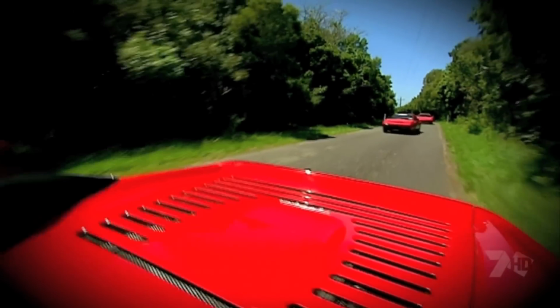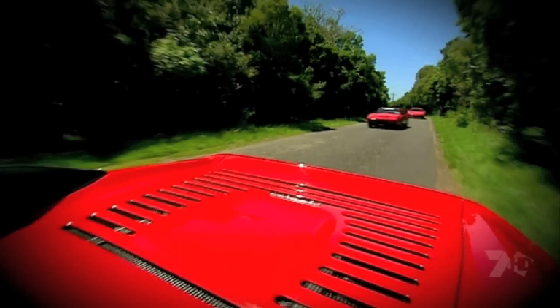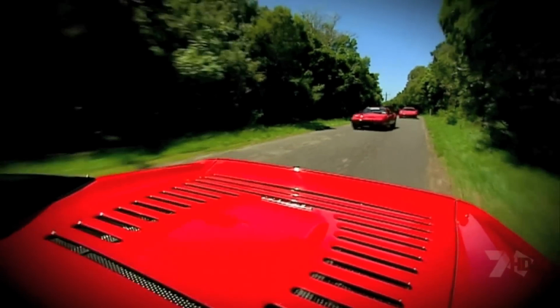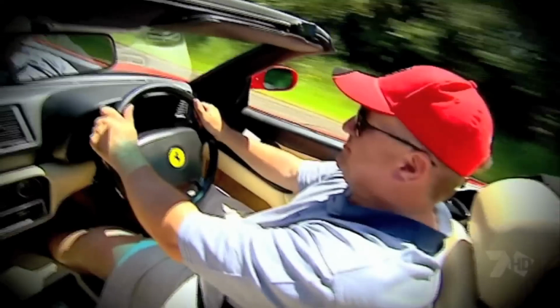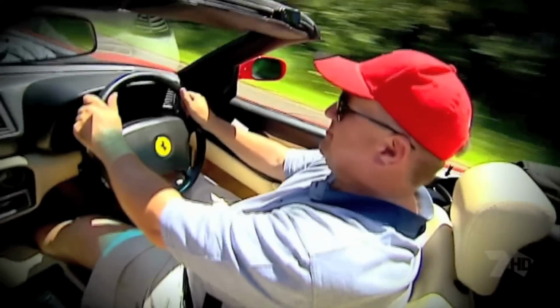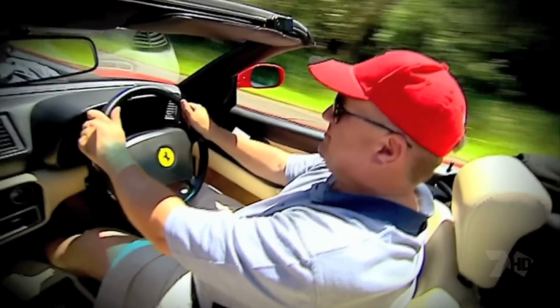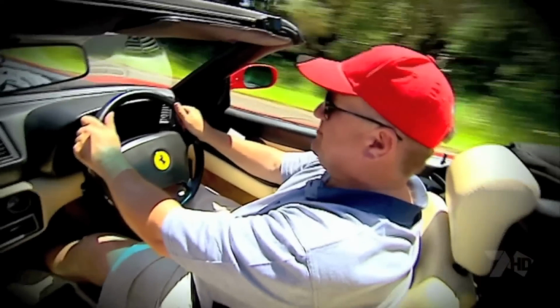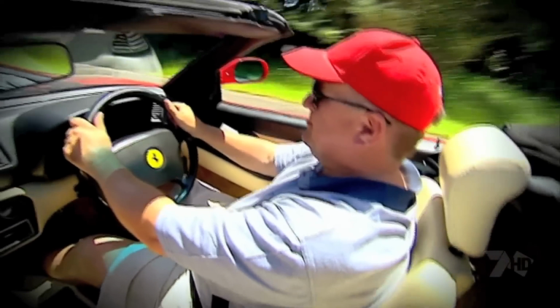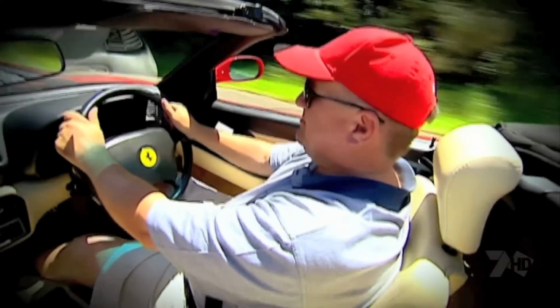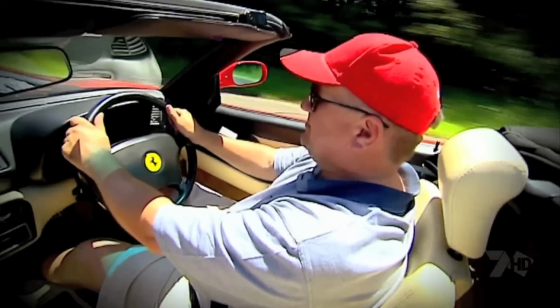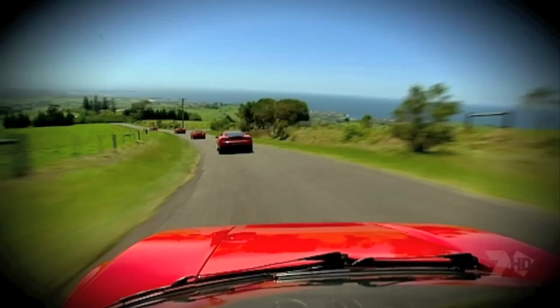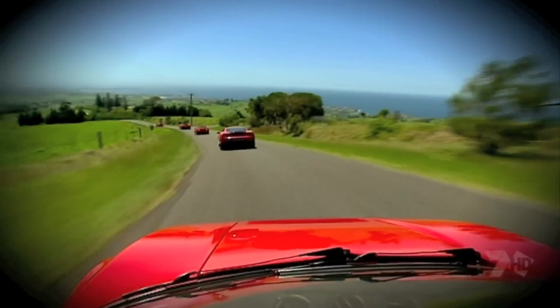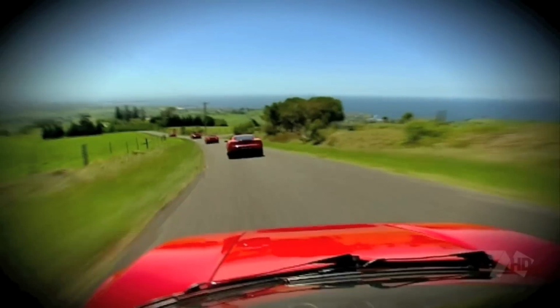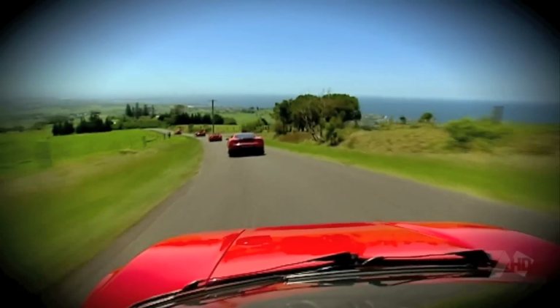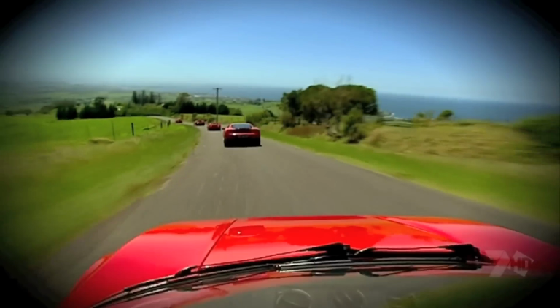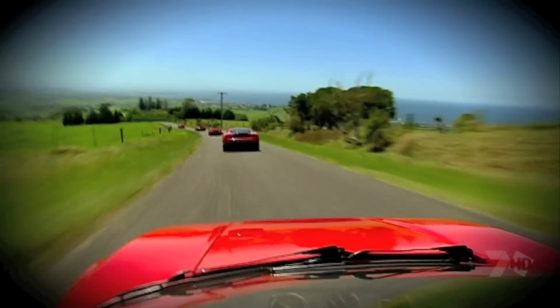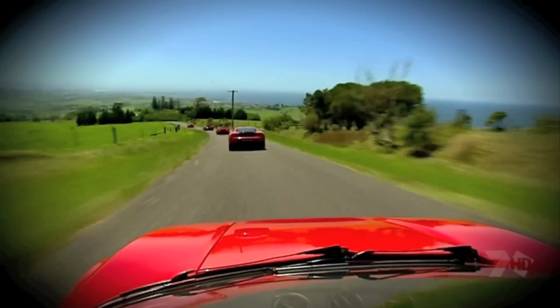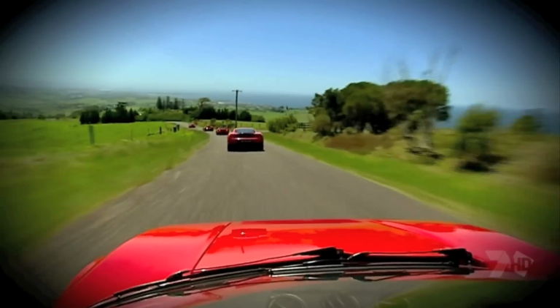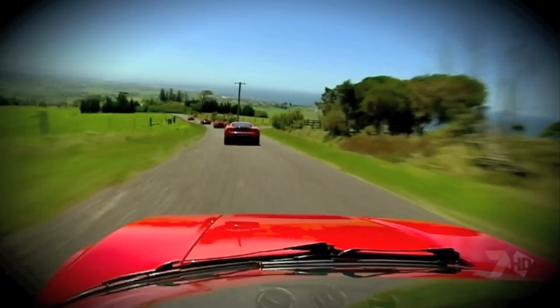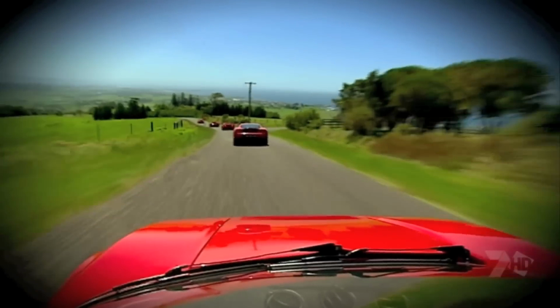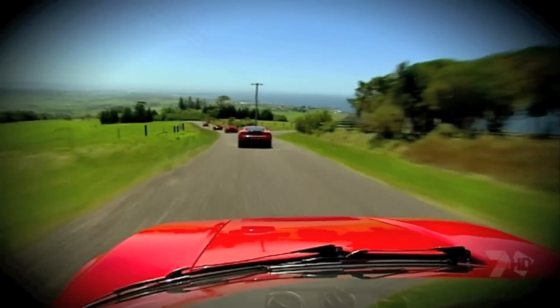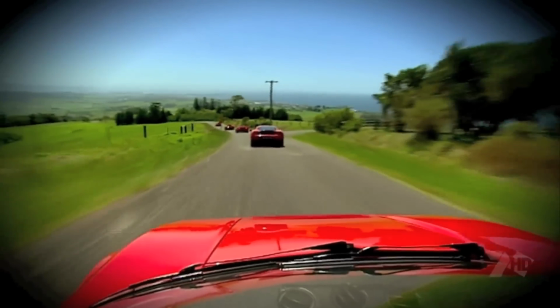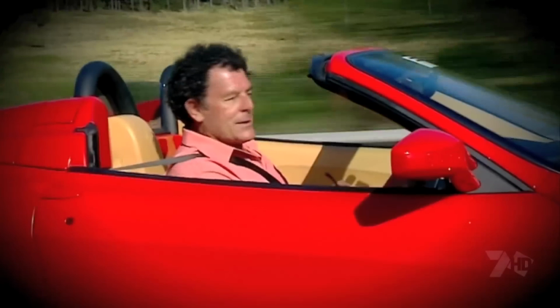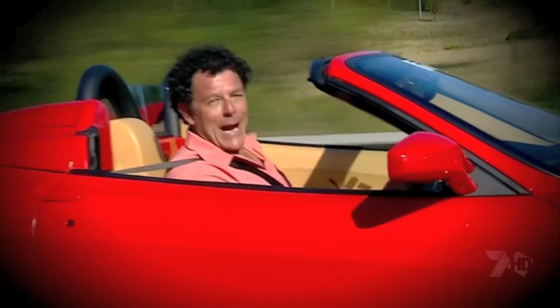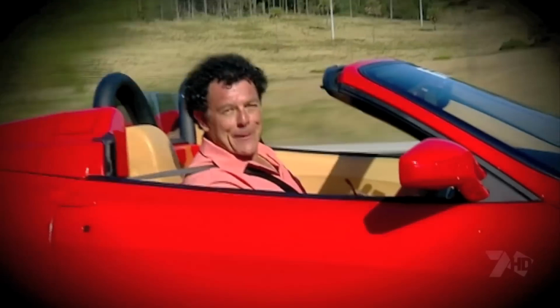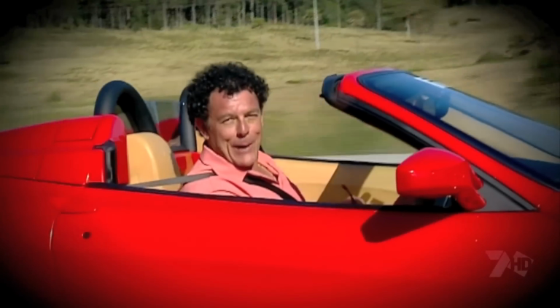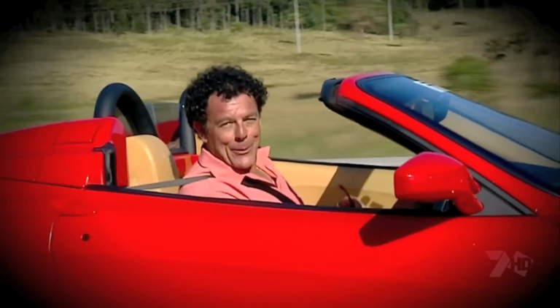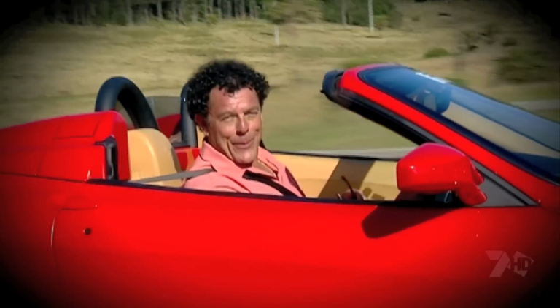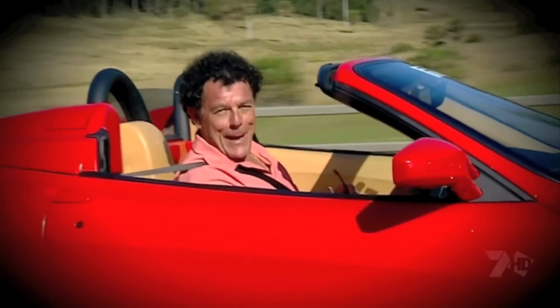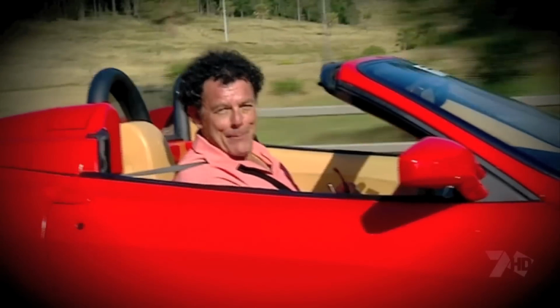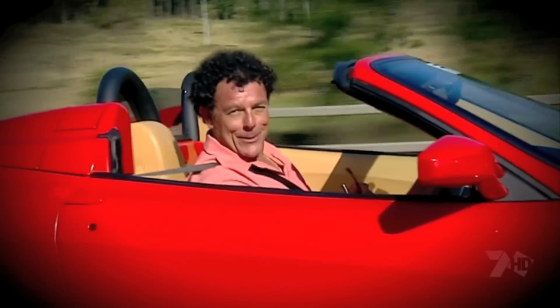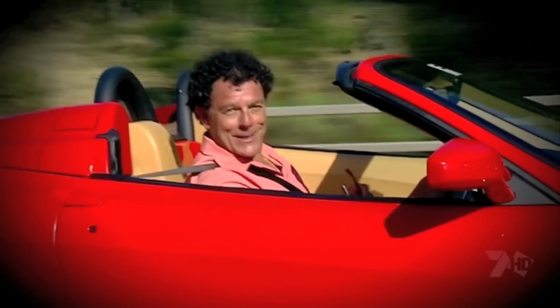If you're a big bloke like me, there's plenty of room to move around. And the big thing is, you don't have to put up with the repair bills.